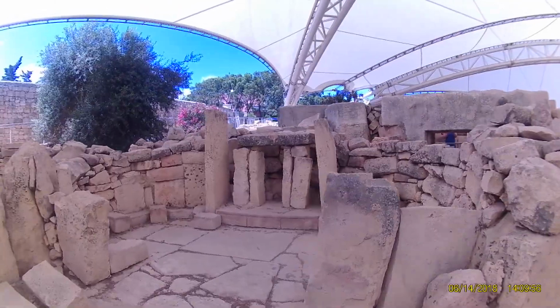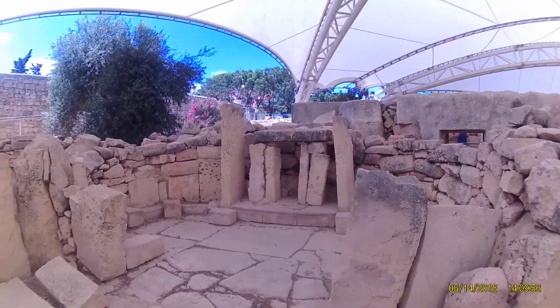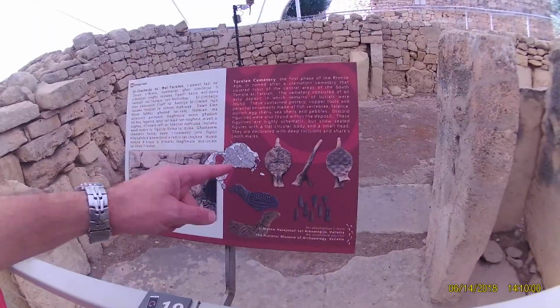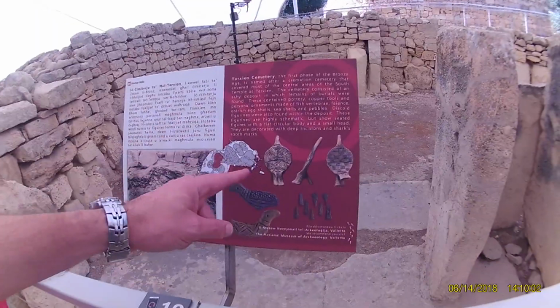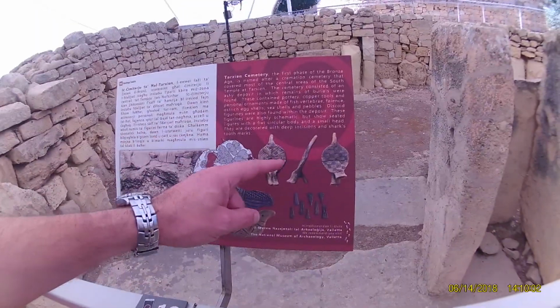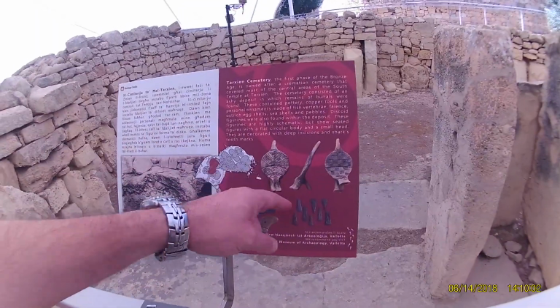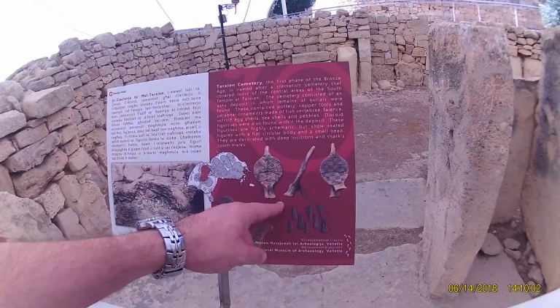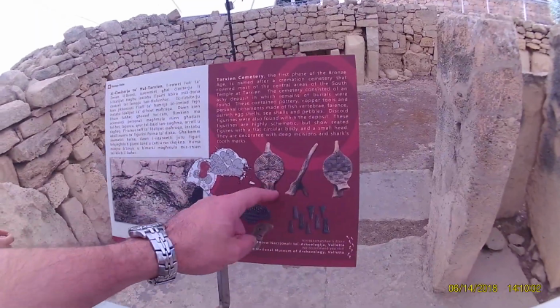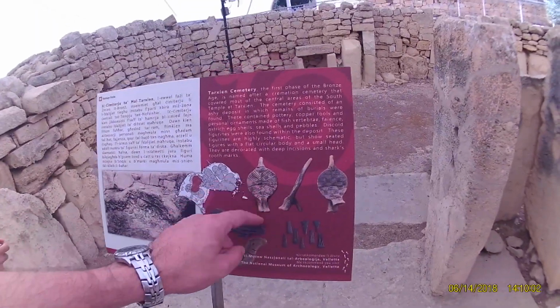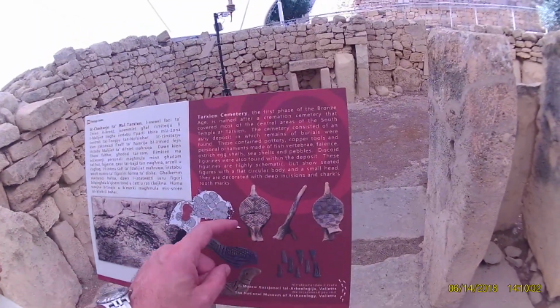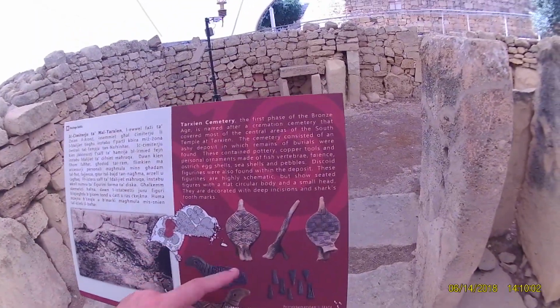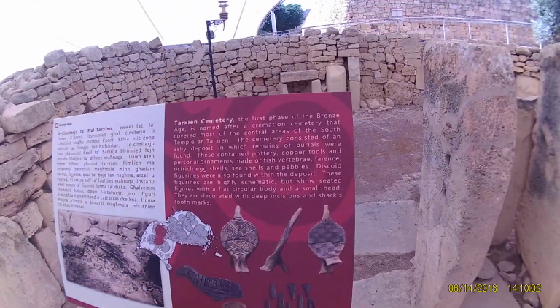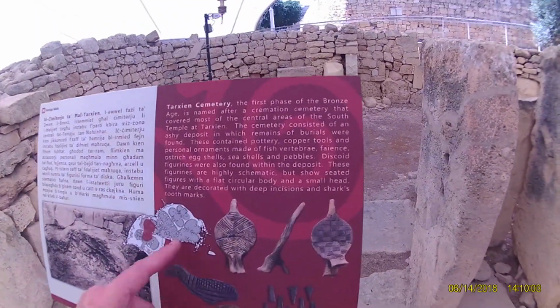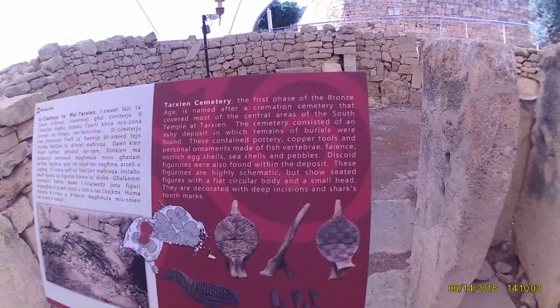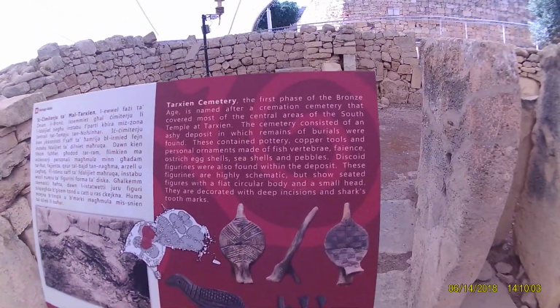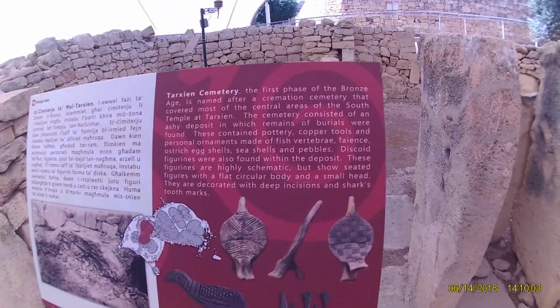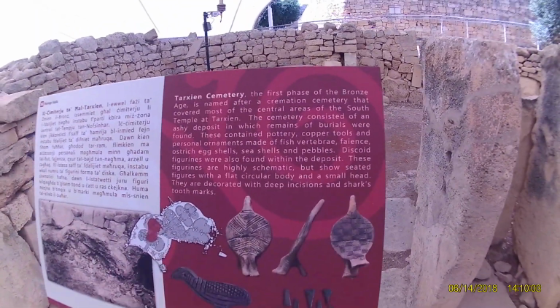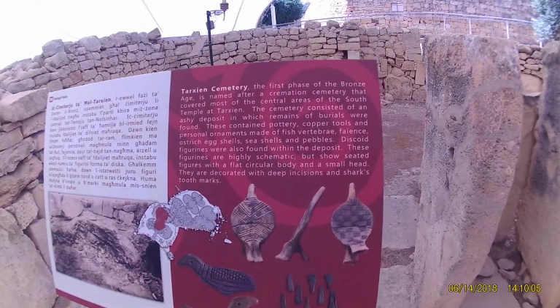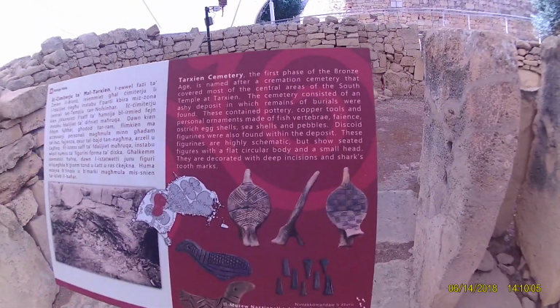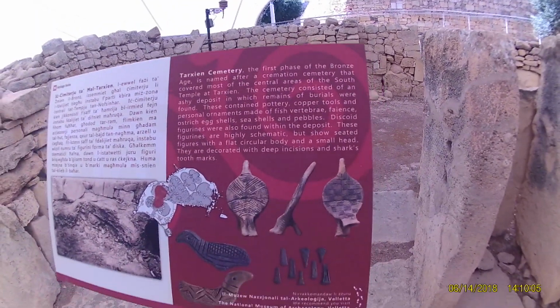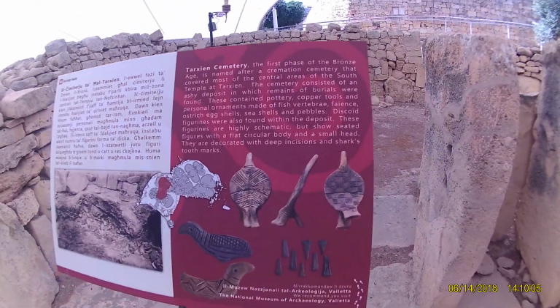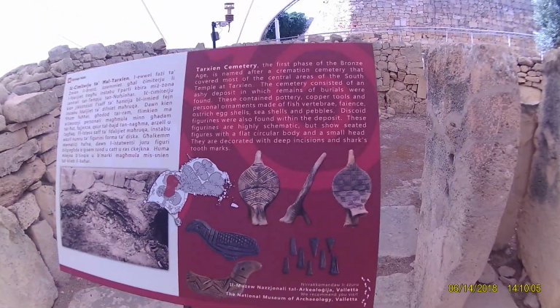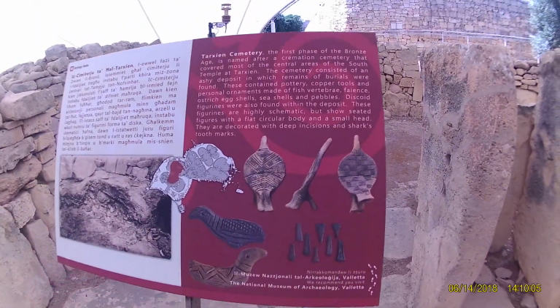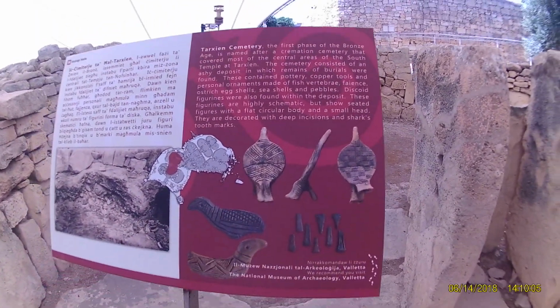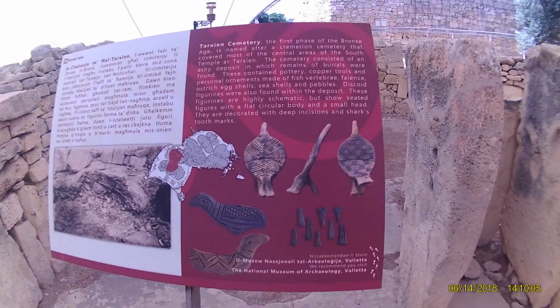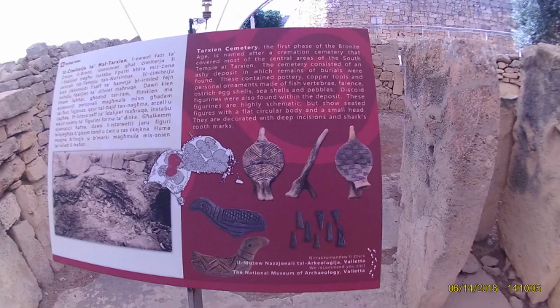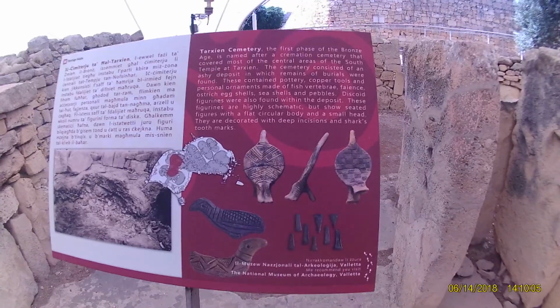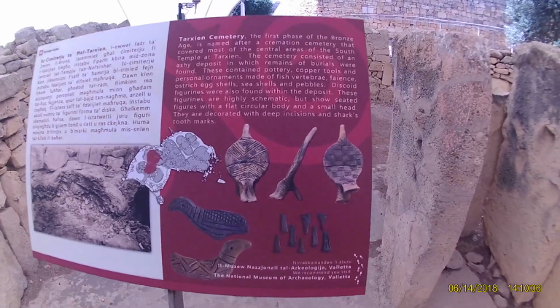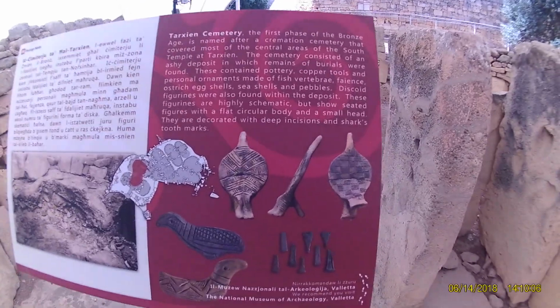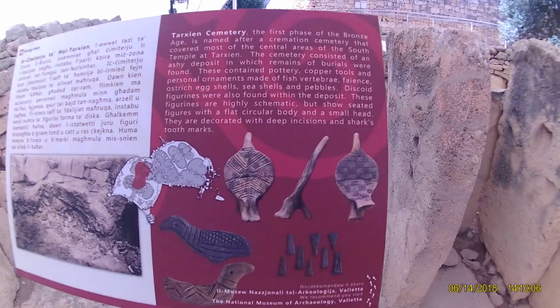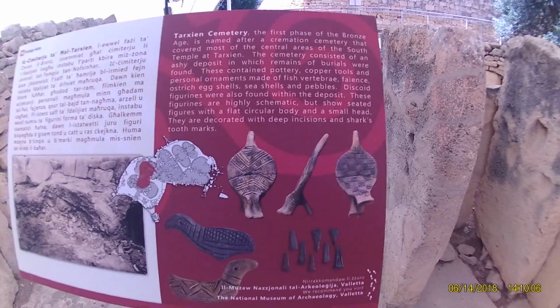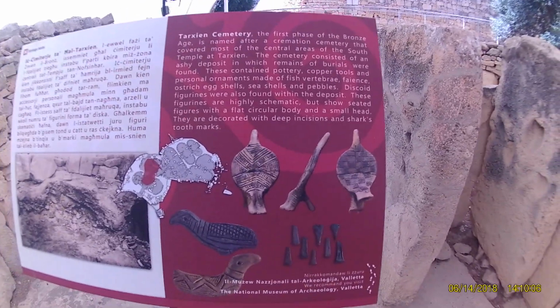The things that we found from the Bronze Age — the art is different from prehistoric people. This is temple number 3.